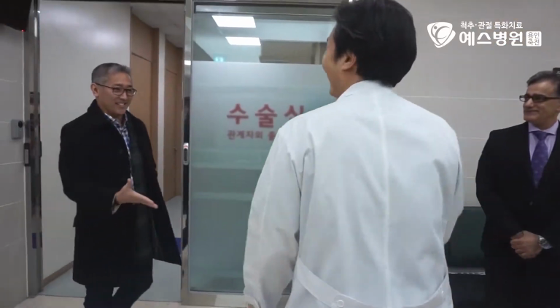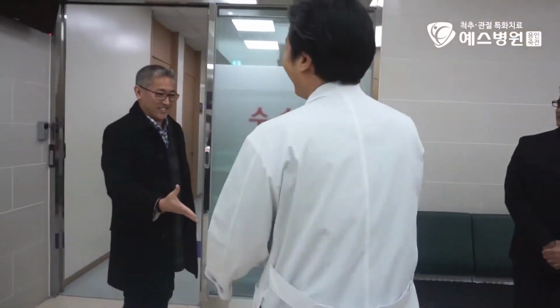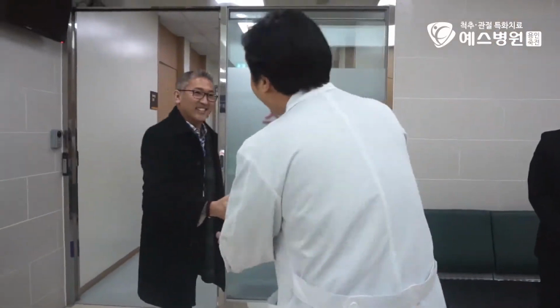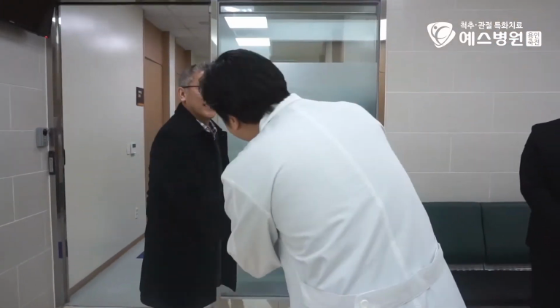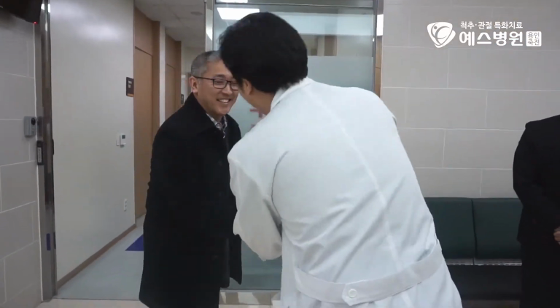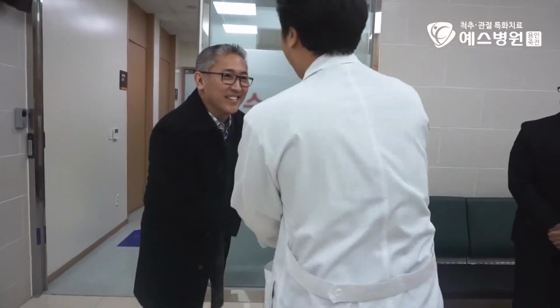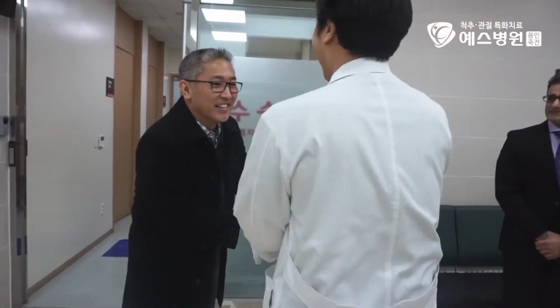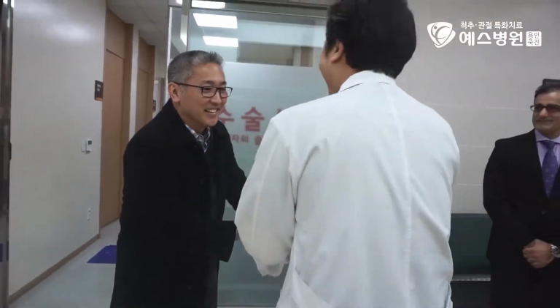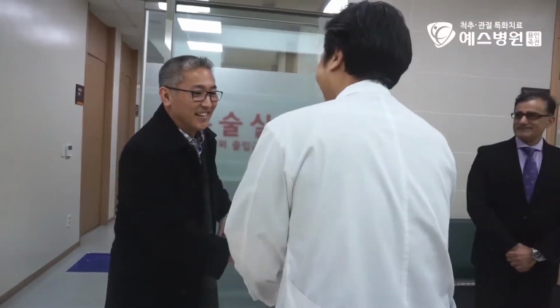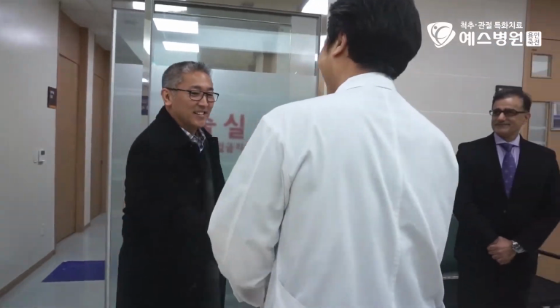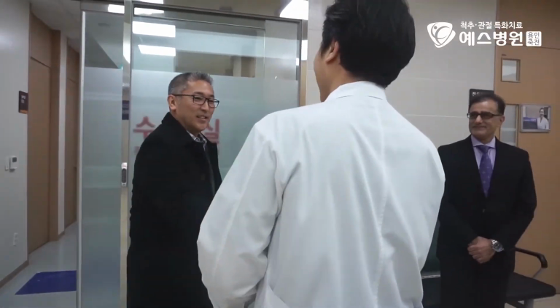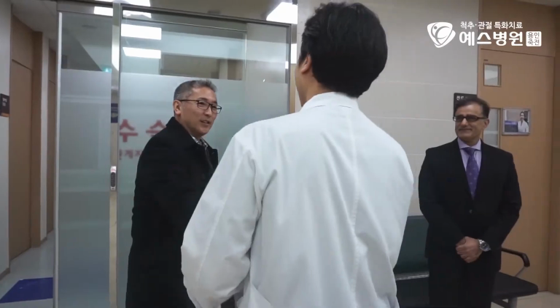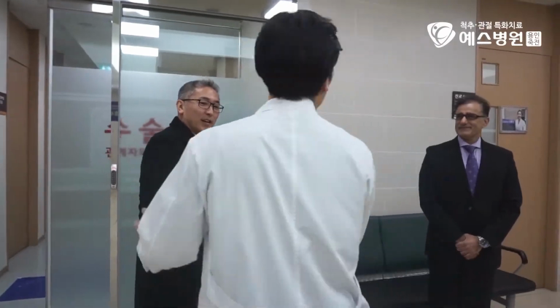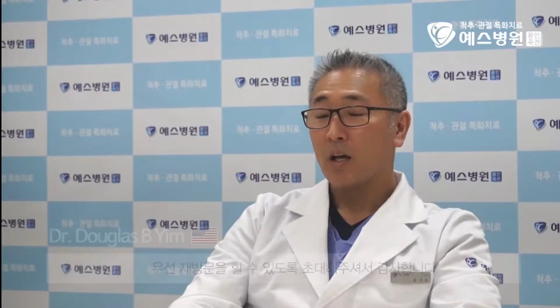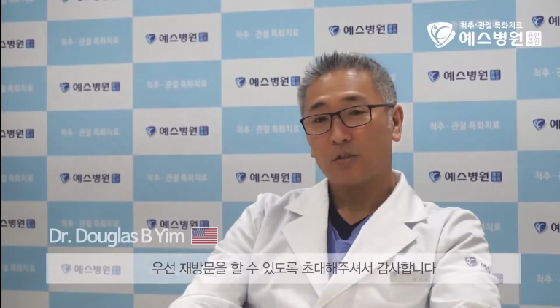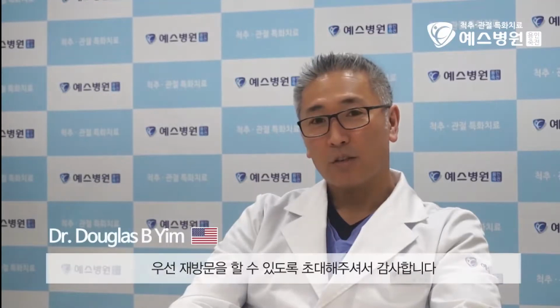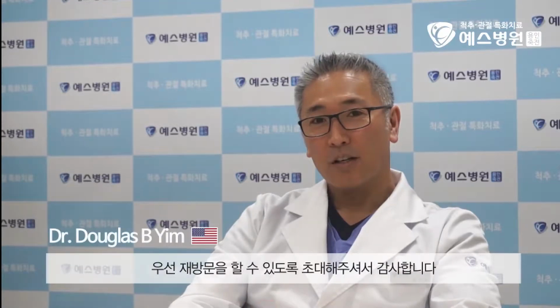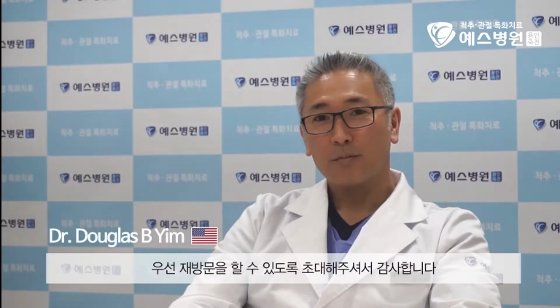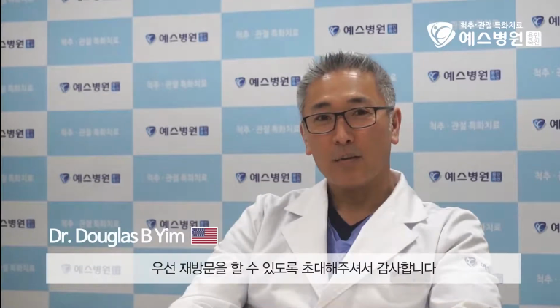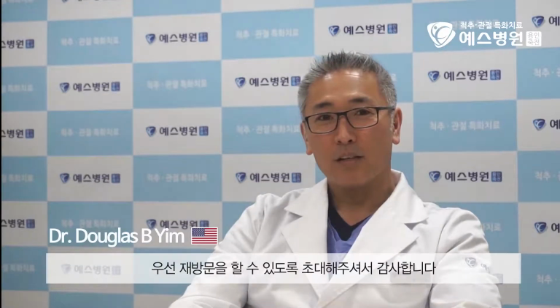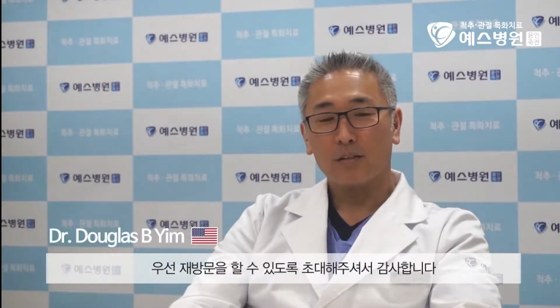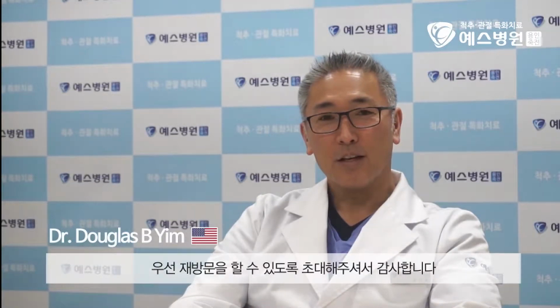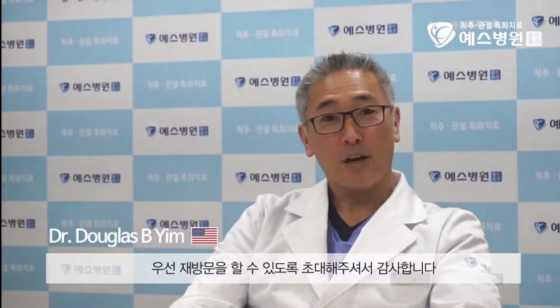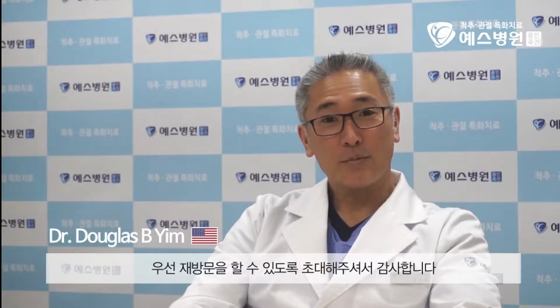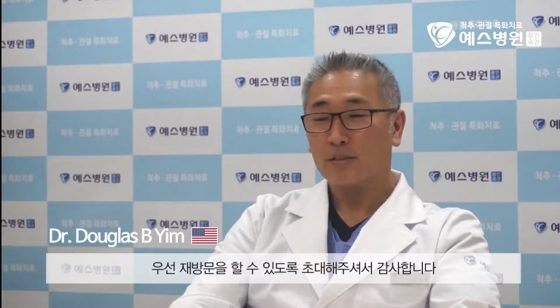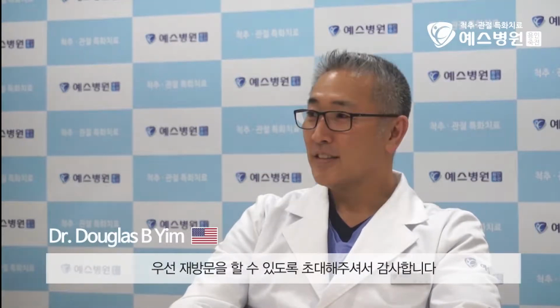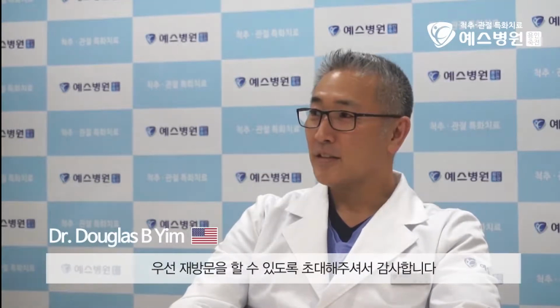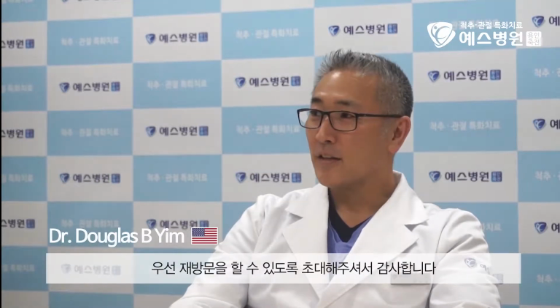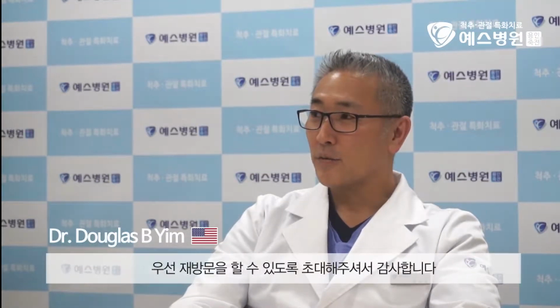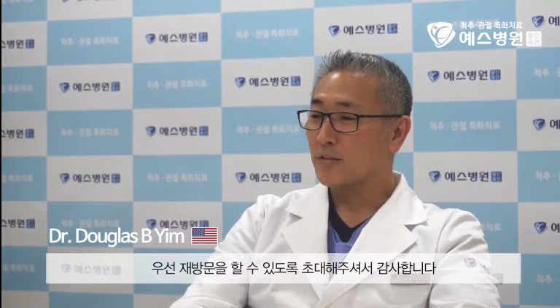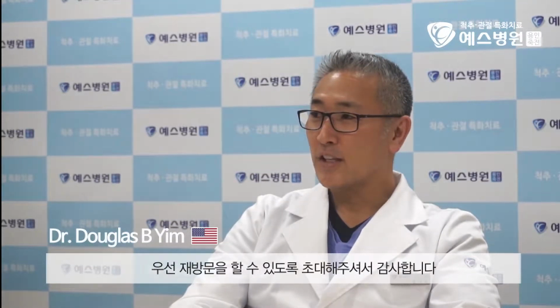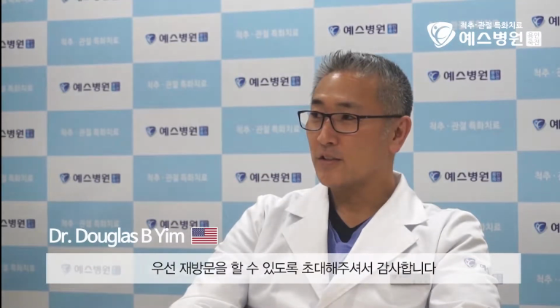Good to see you. Yeah, good to see you. We came back to YES Hospital. Thank you for the invitation.